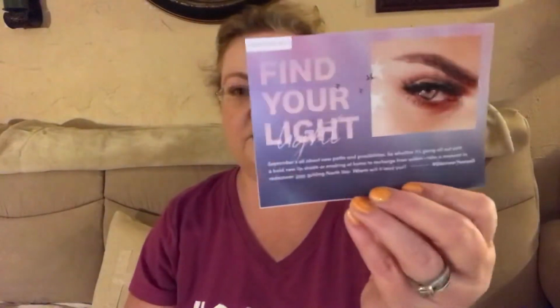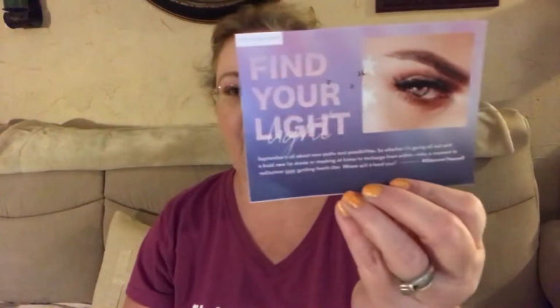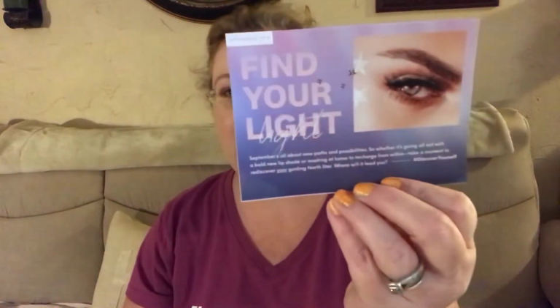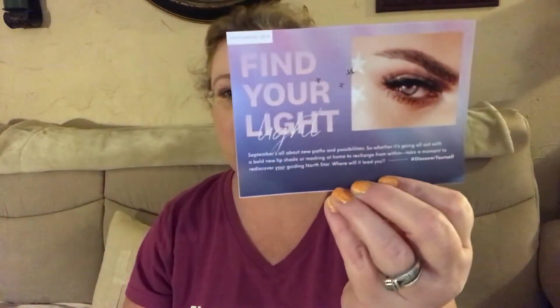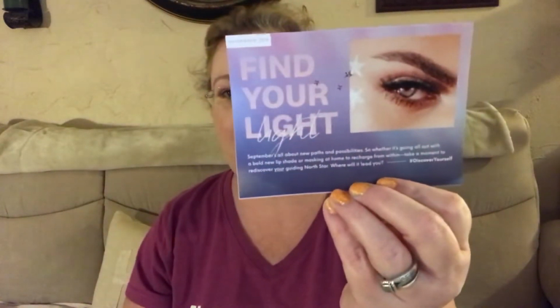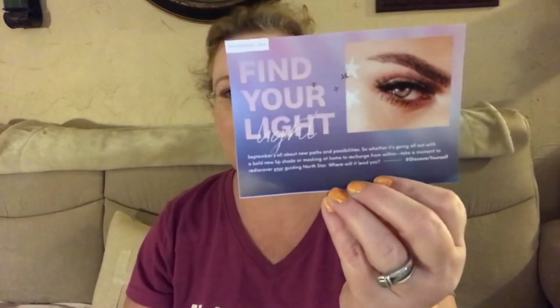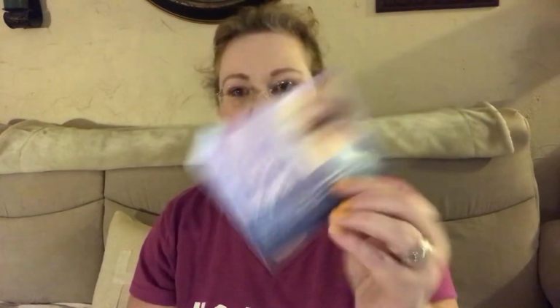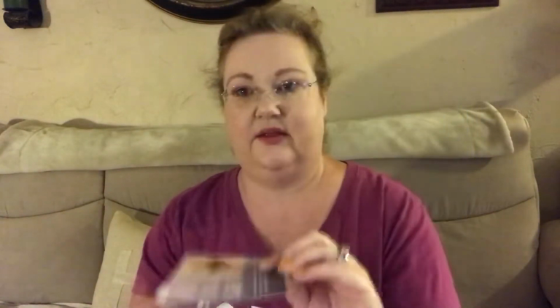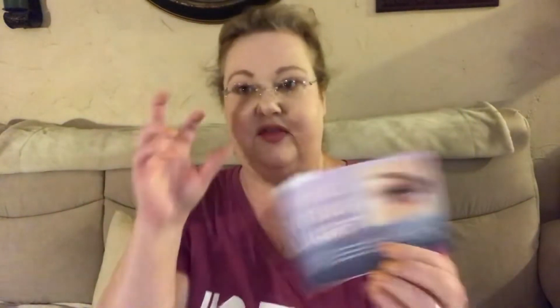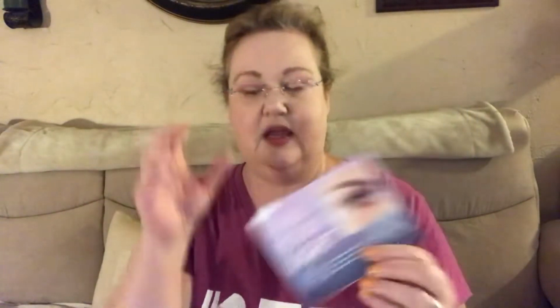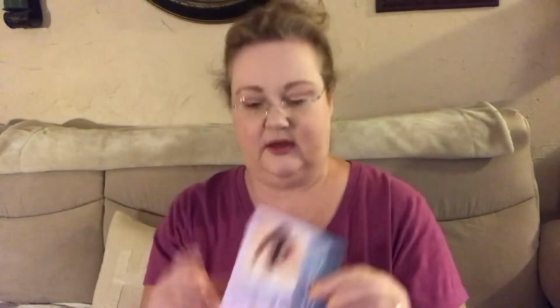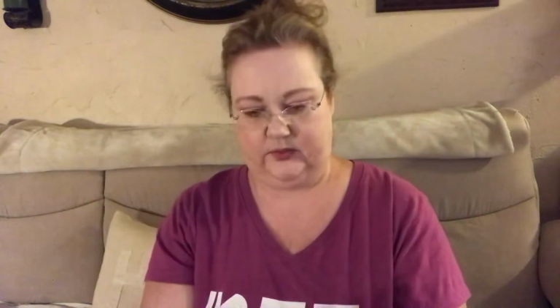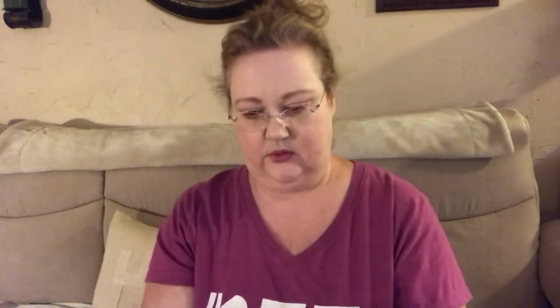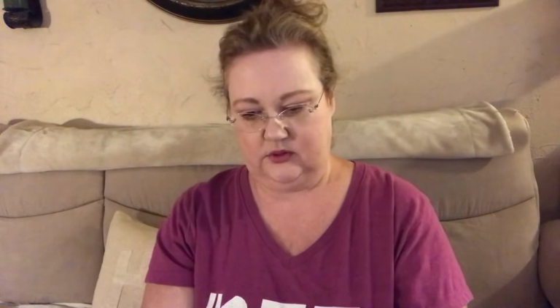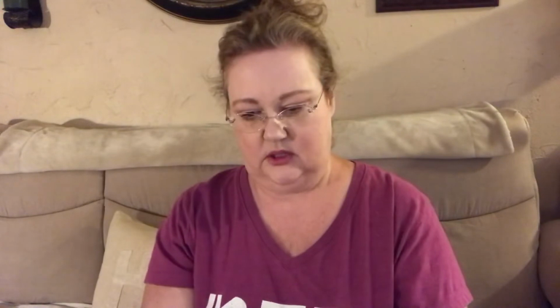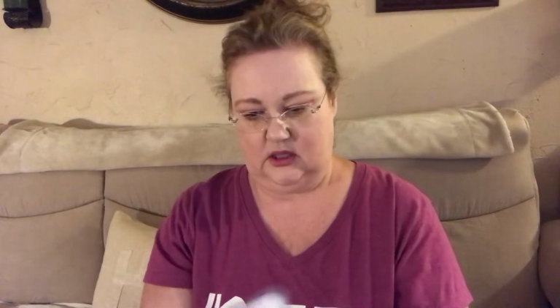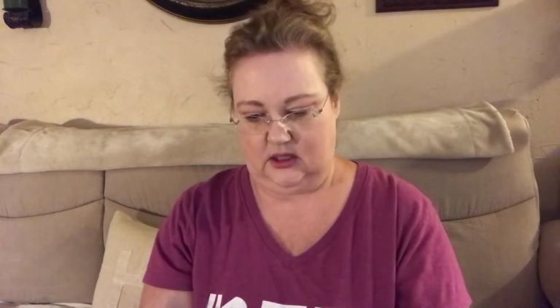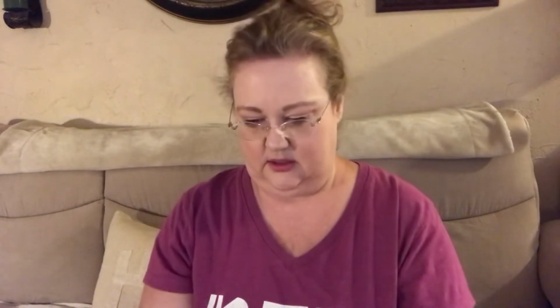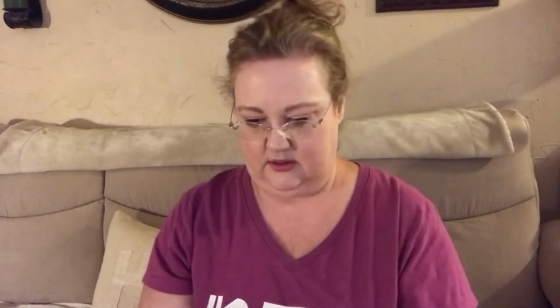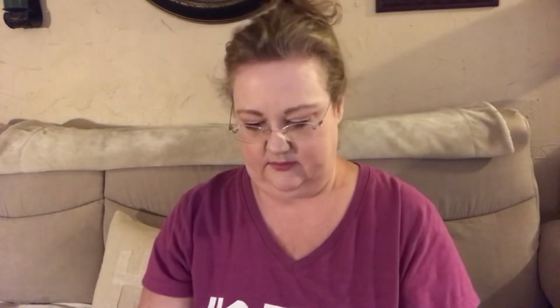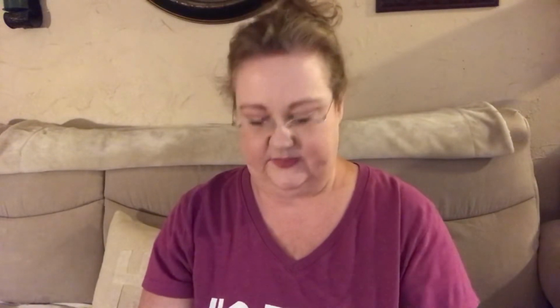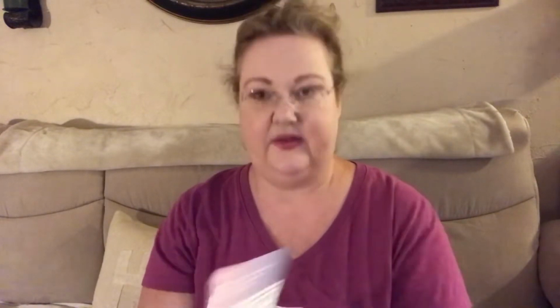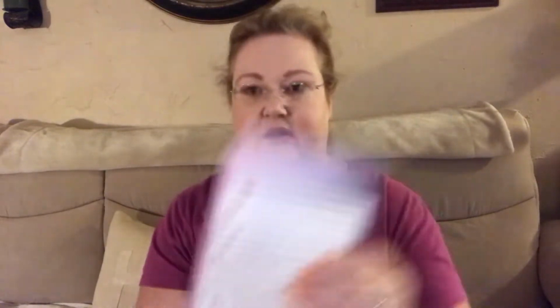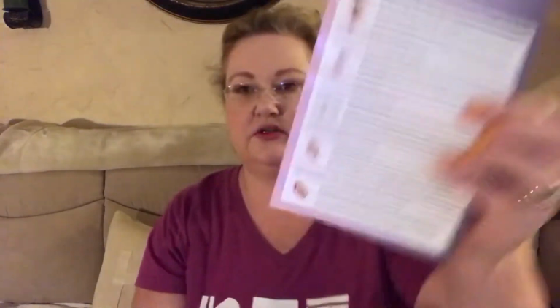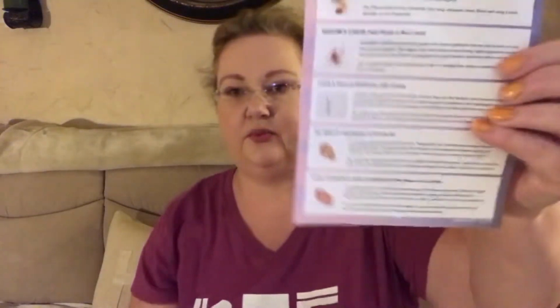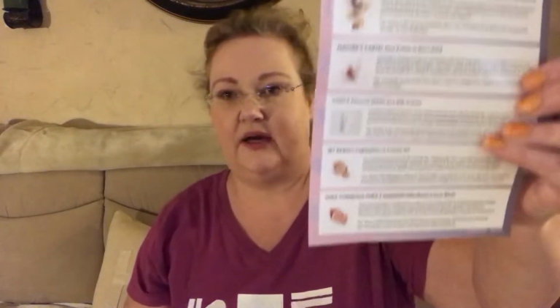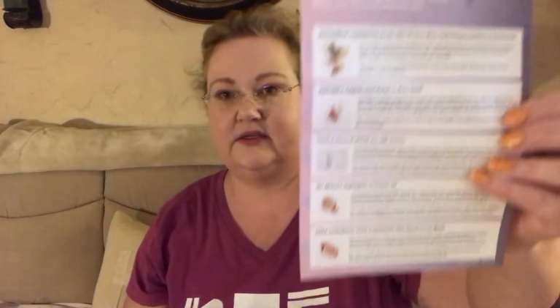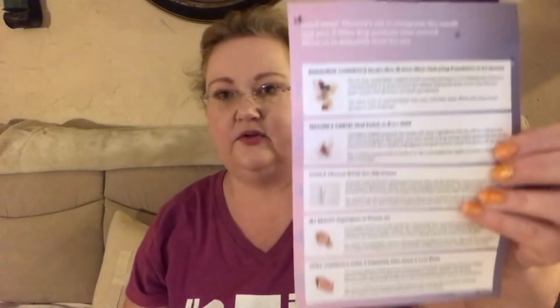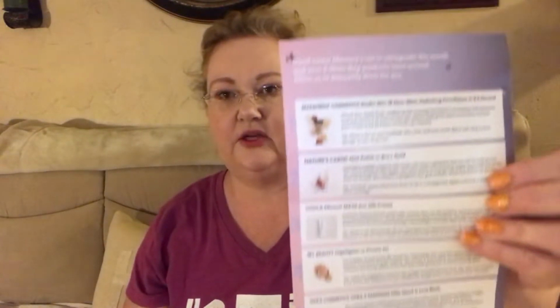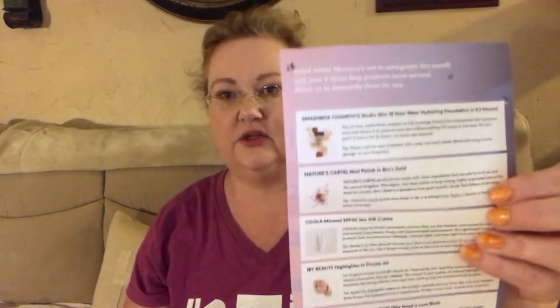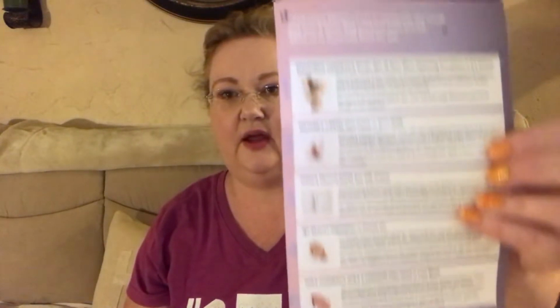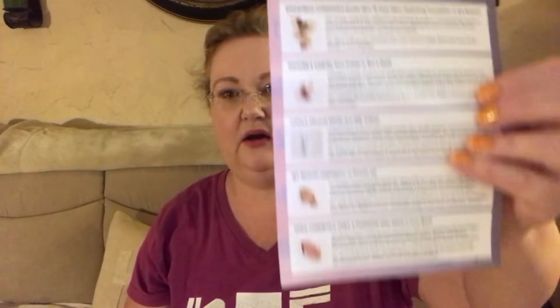The theme is 'Find Your Light' and here's the product information.